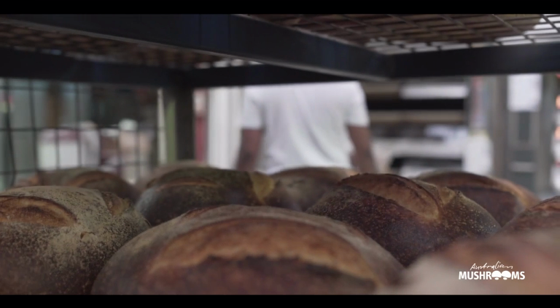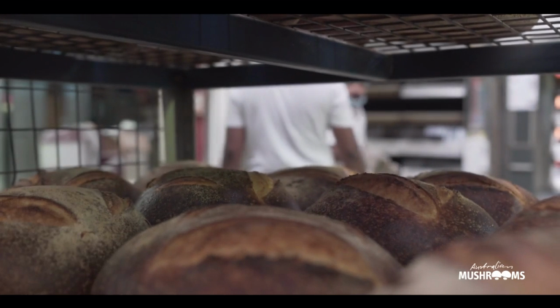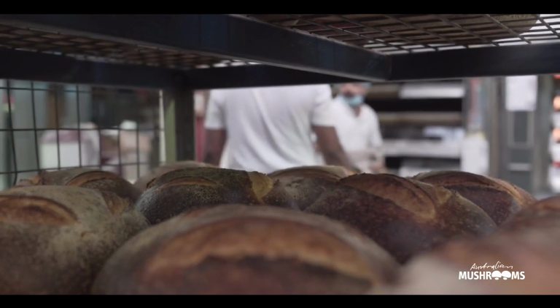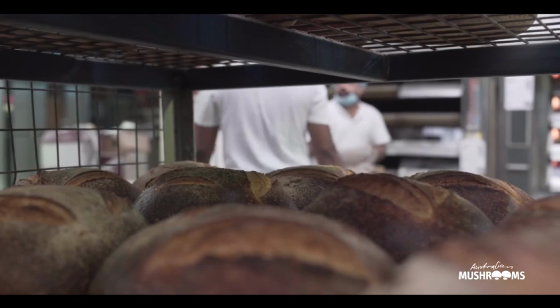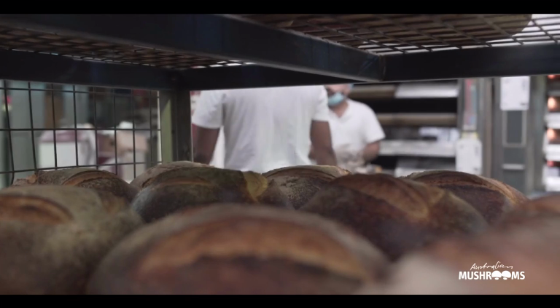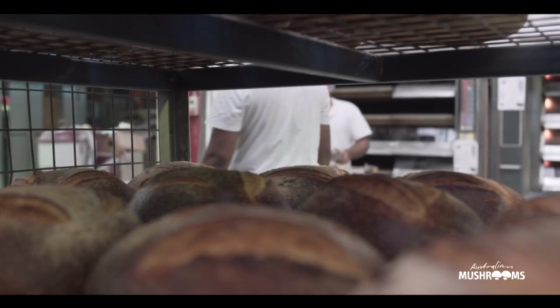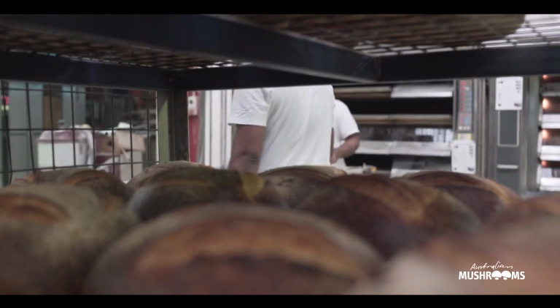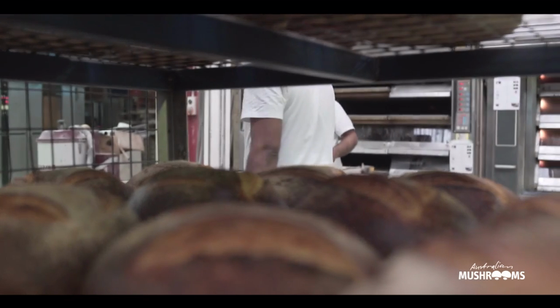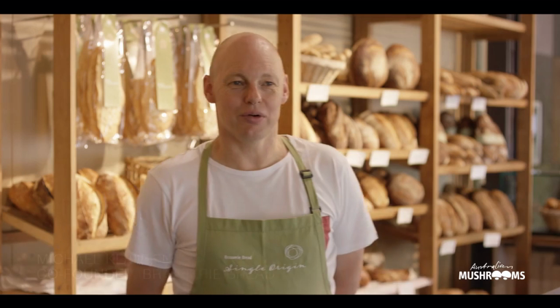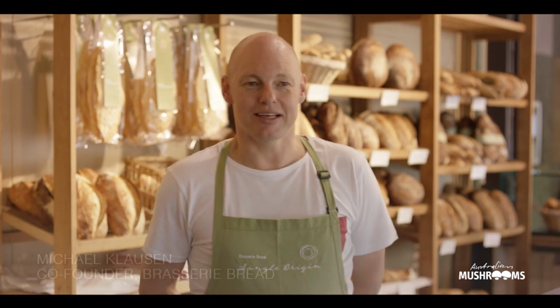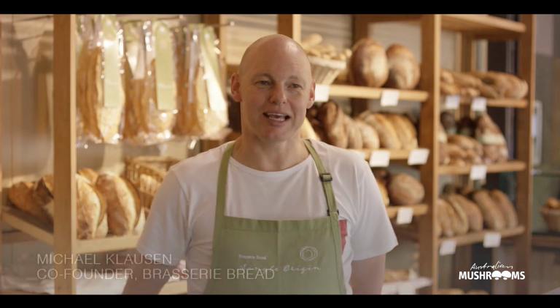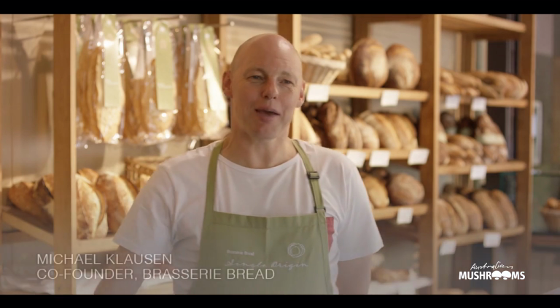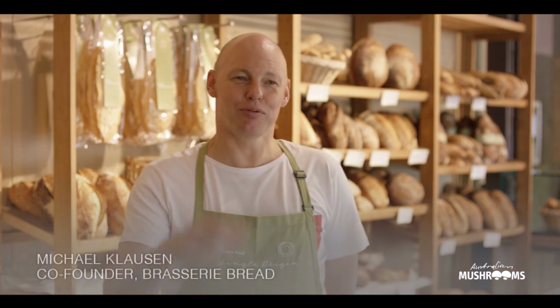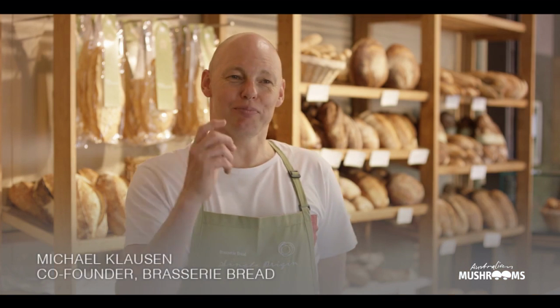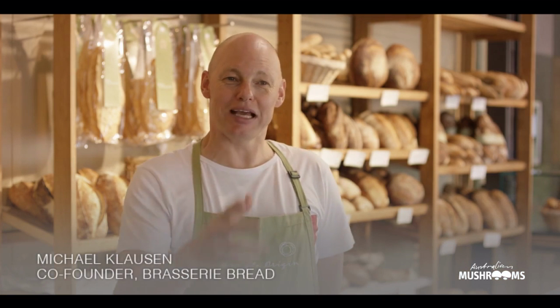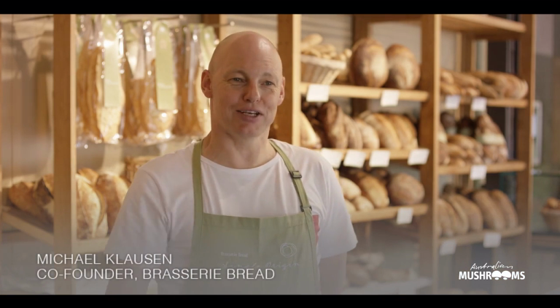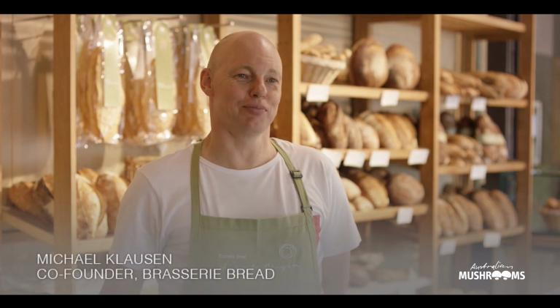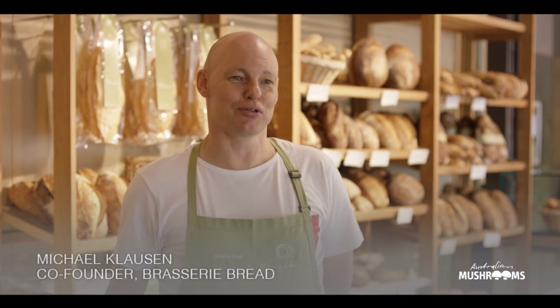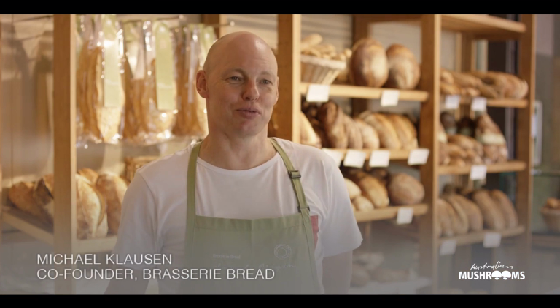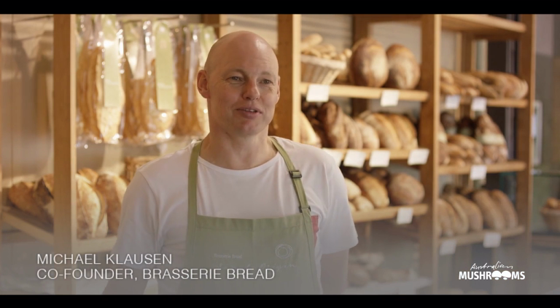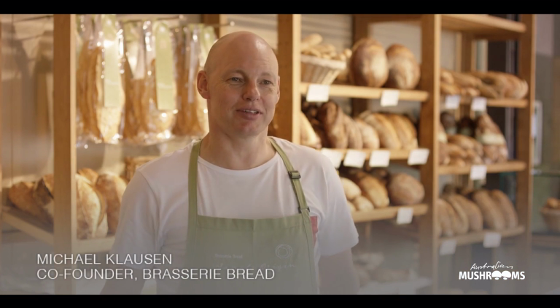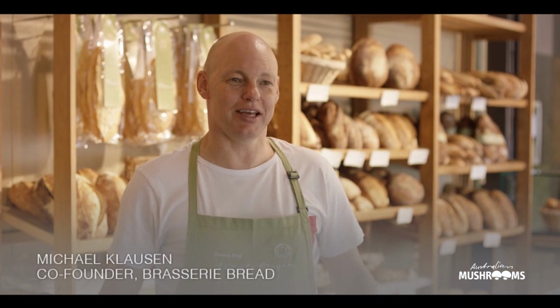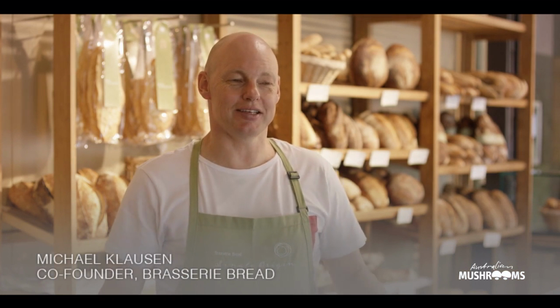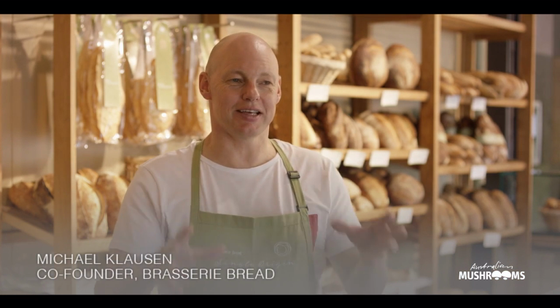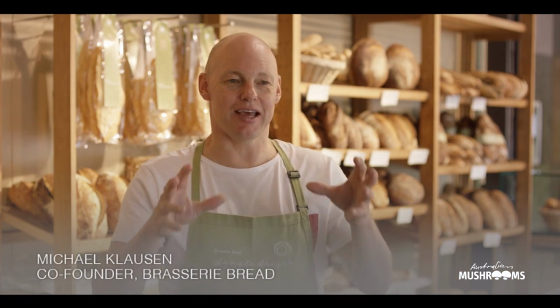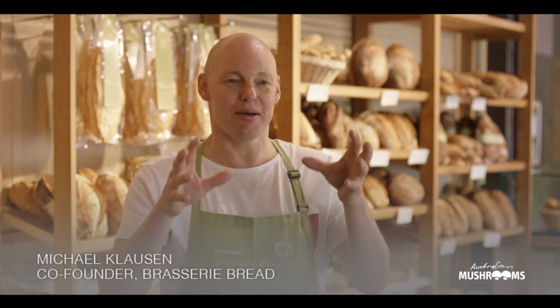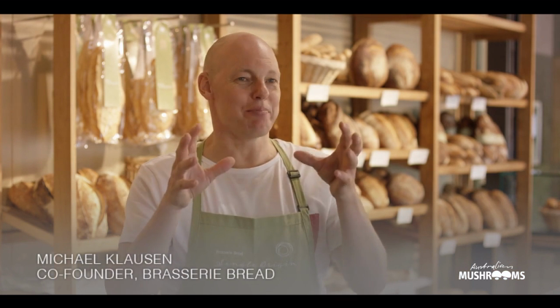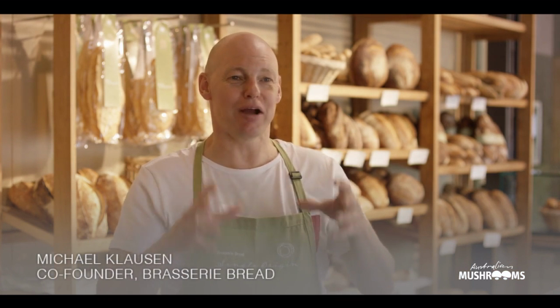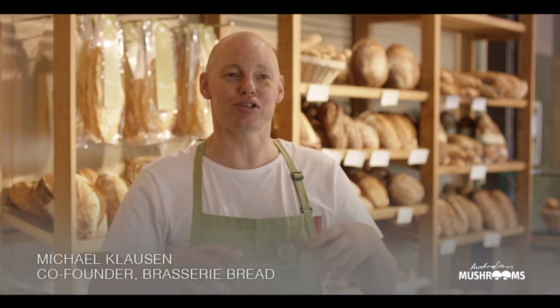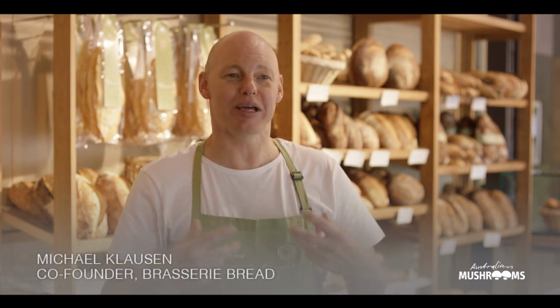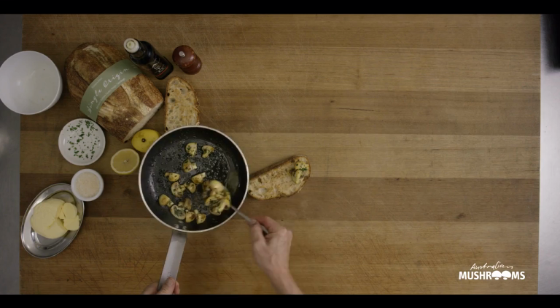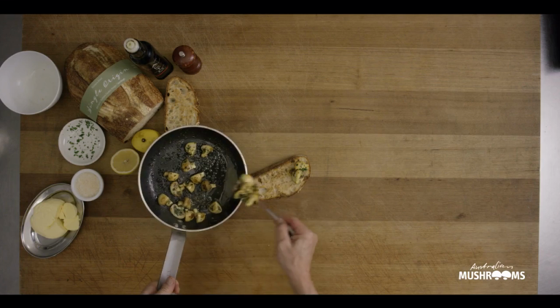Brasier Red's sourdough is absolutely amazing for mushrooms. It is a marriage made in heaven.